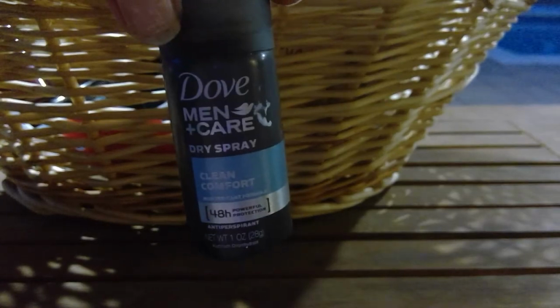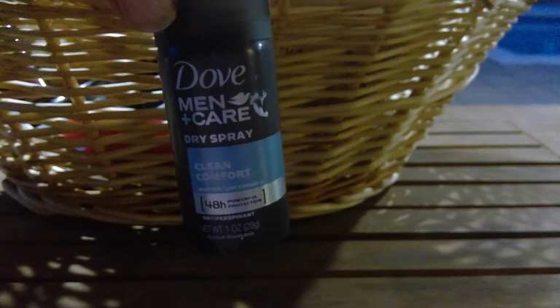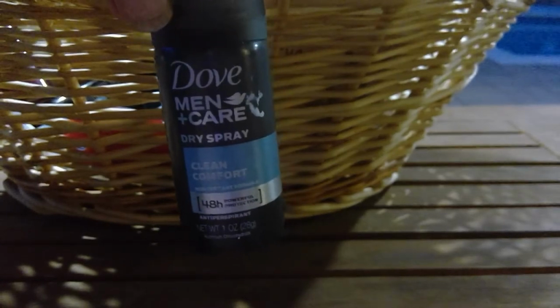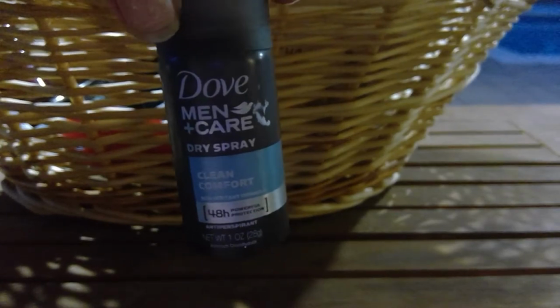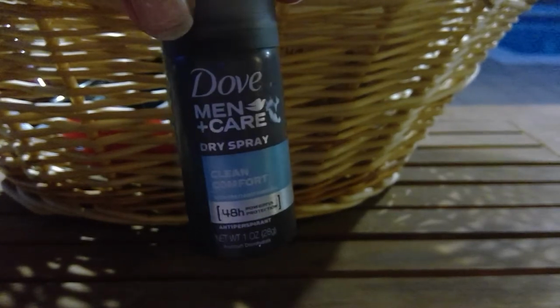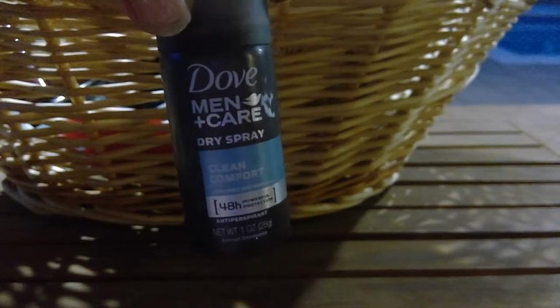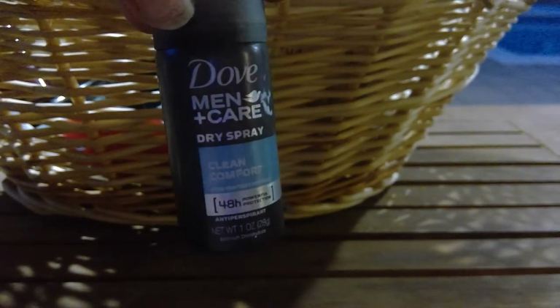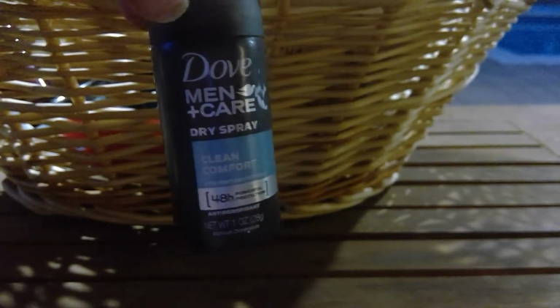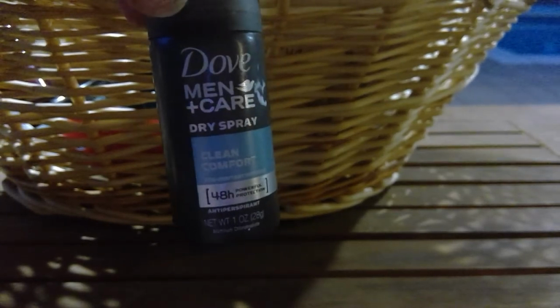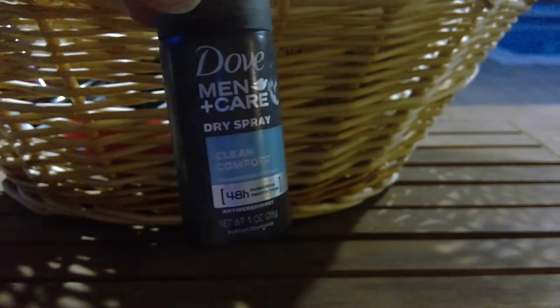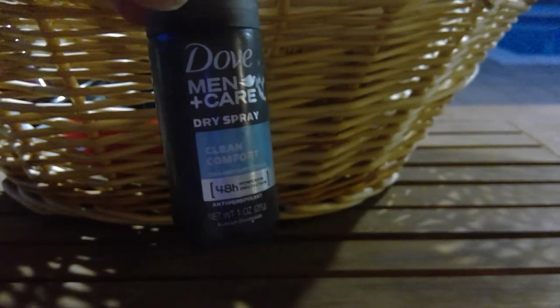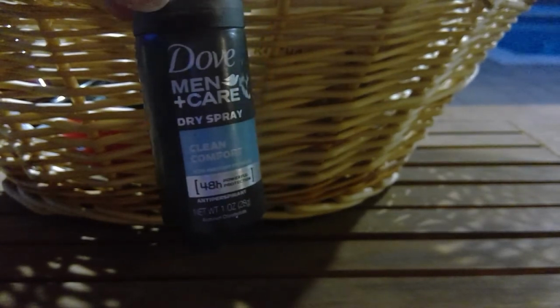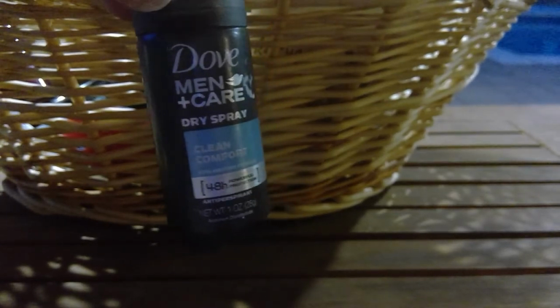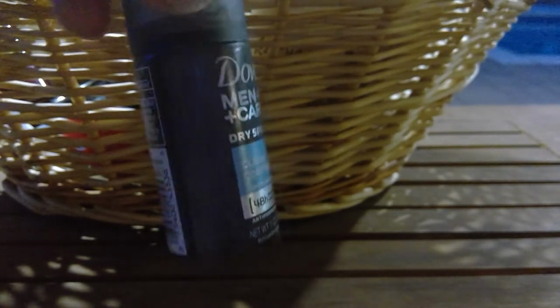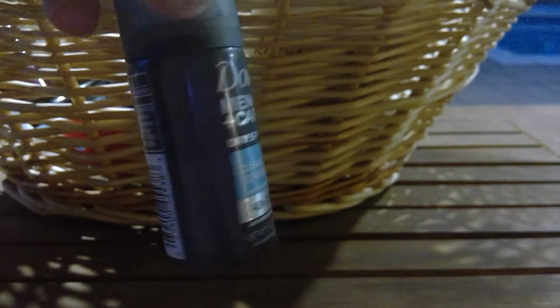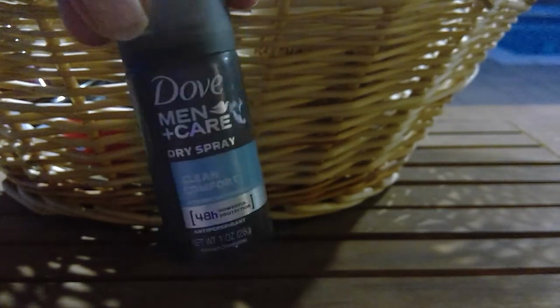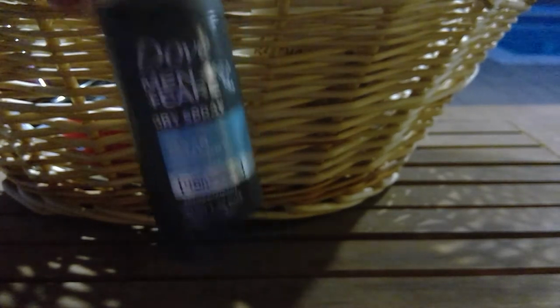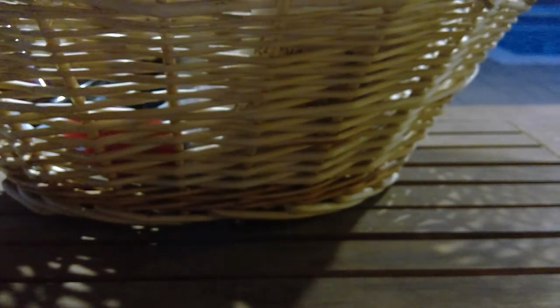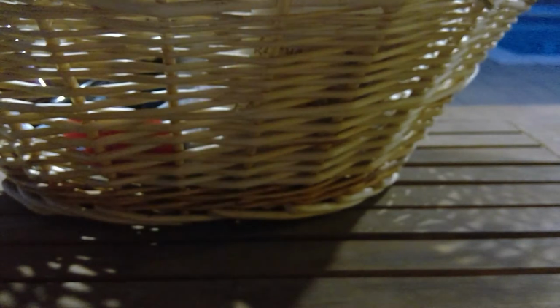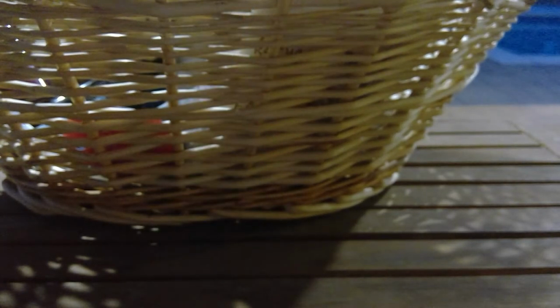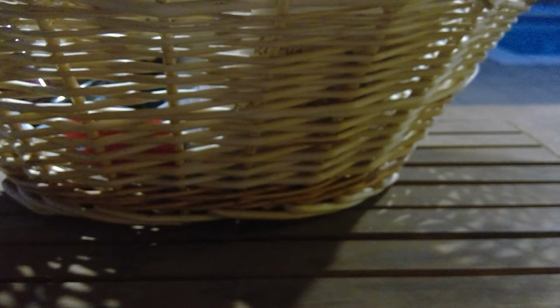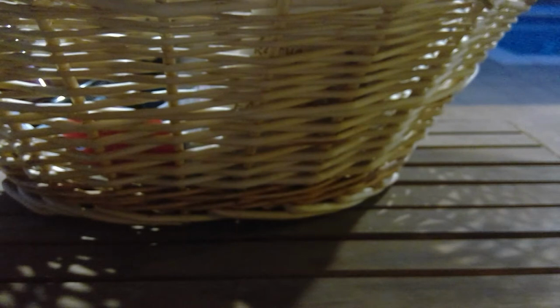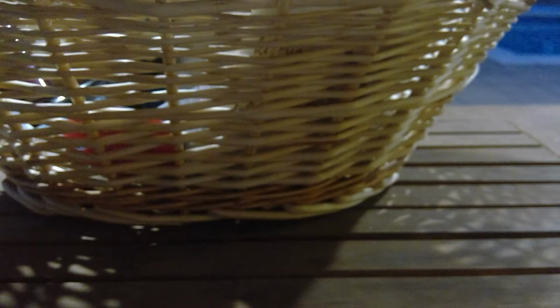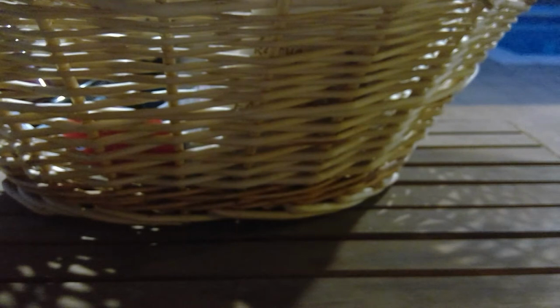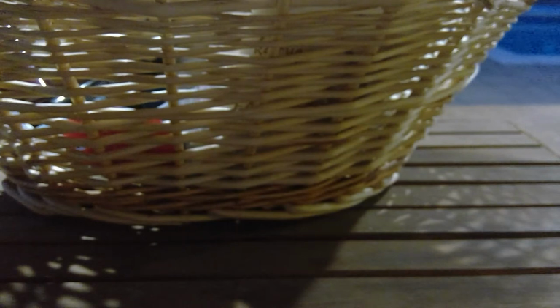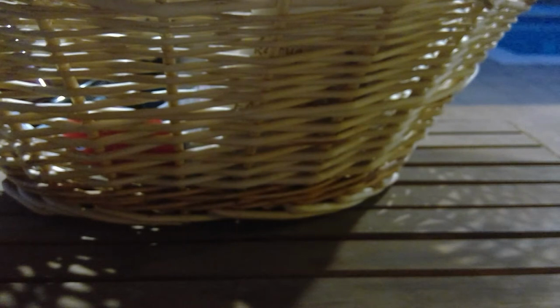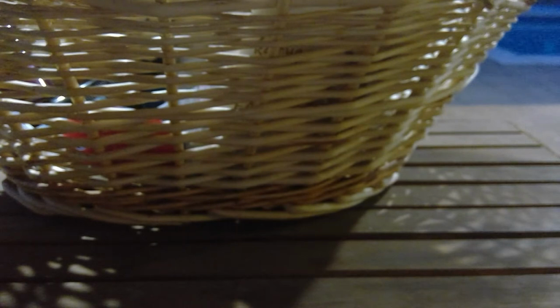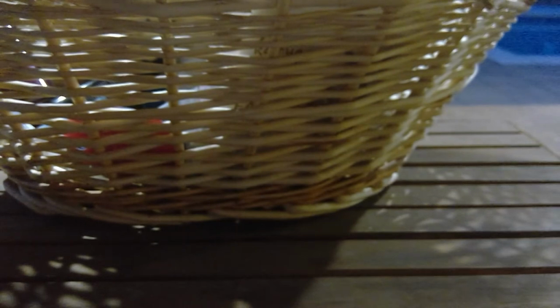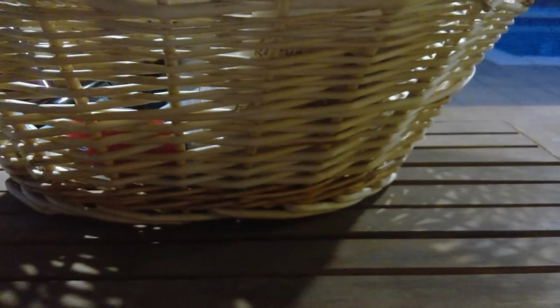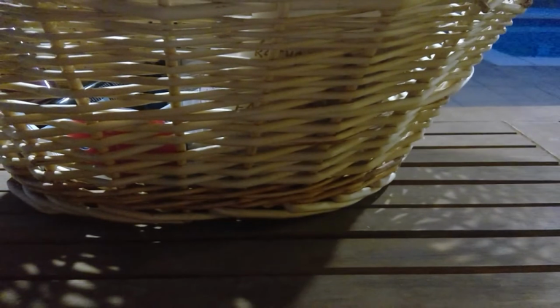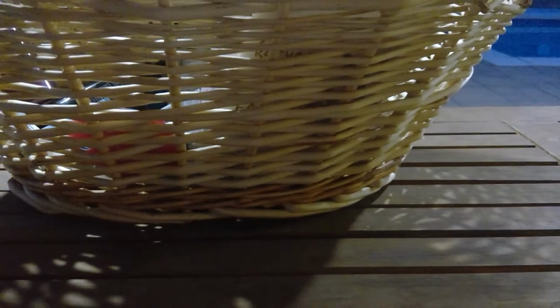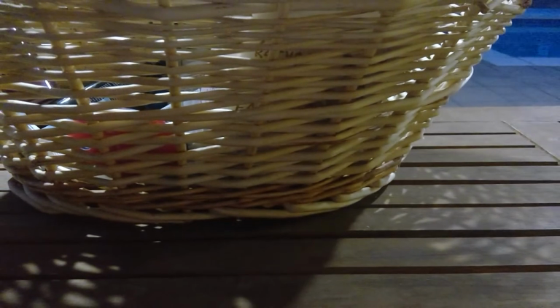Another Dove Men+Care in Clean Comfort — I used this, loved it, it was great.